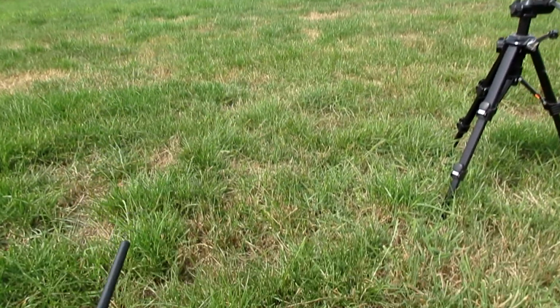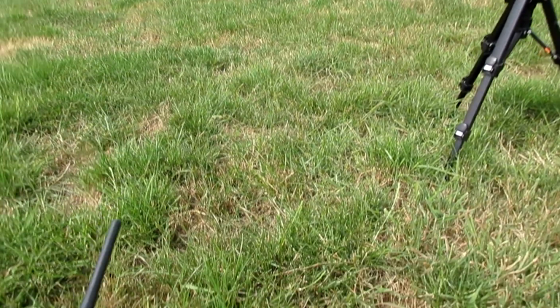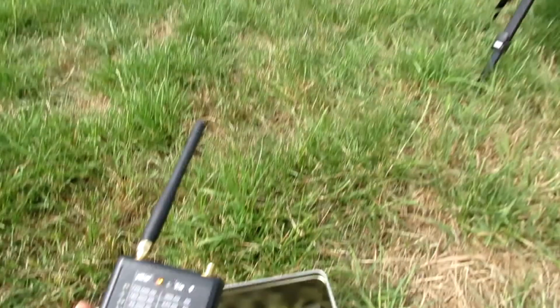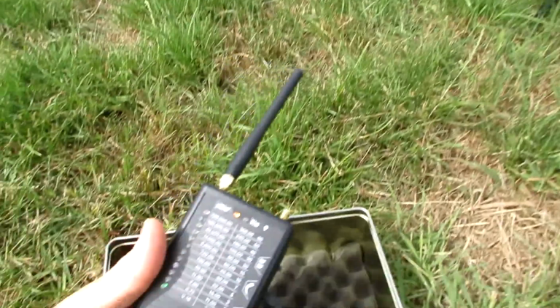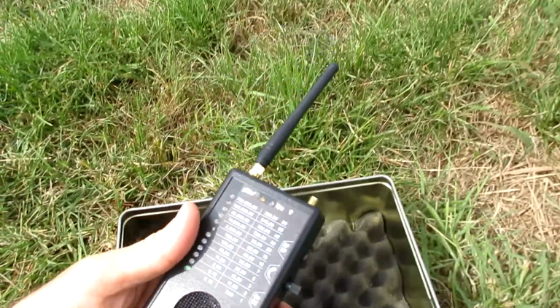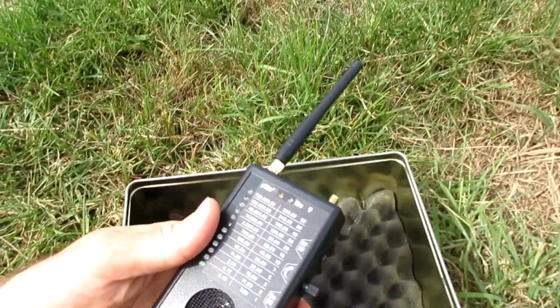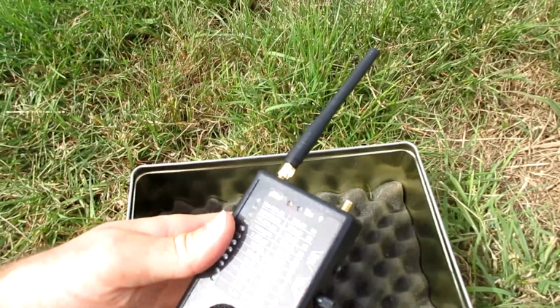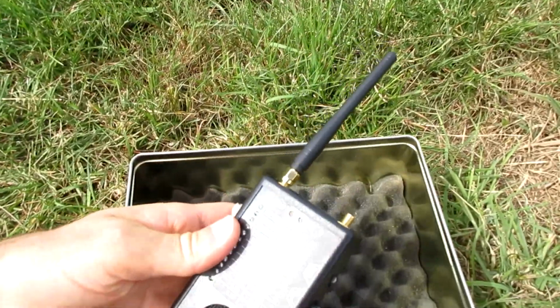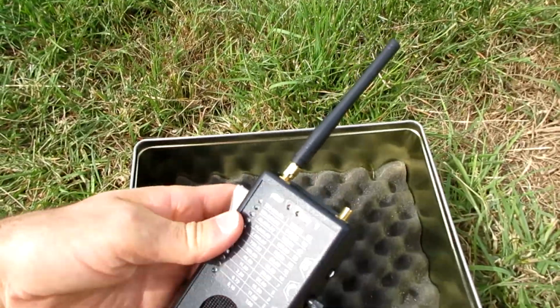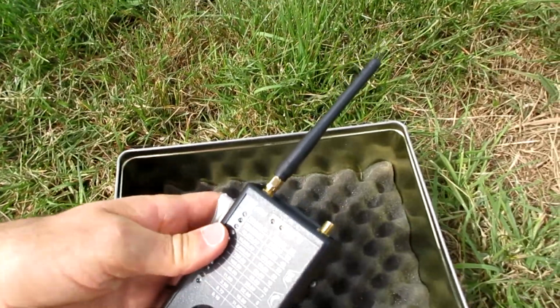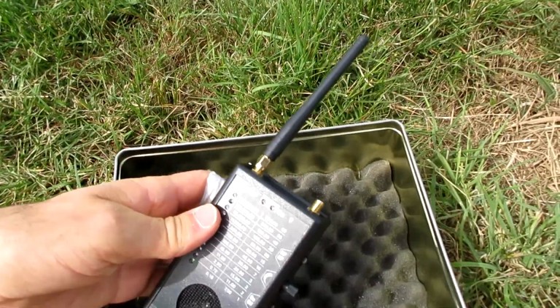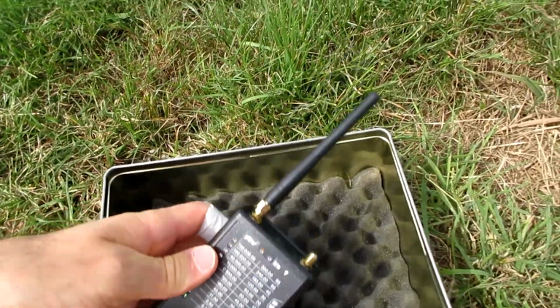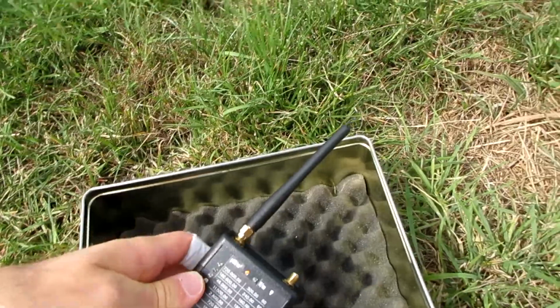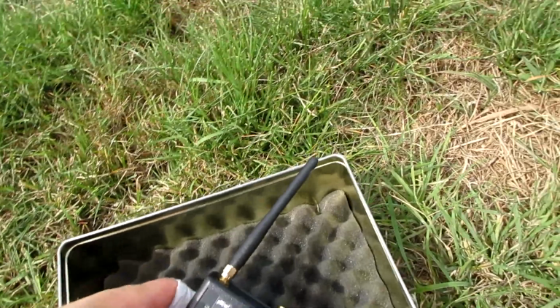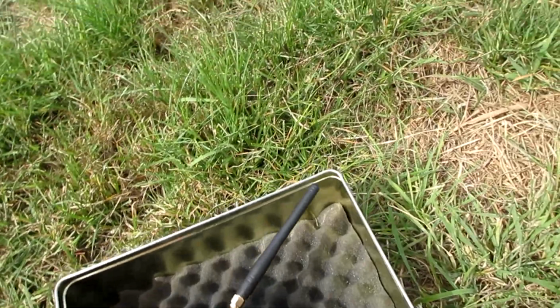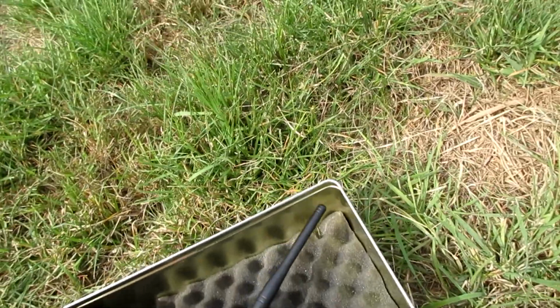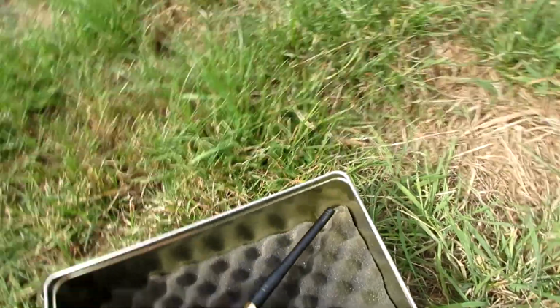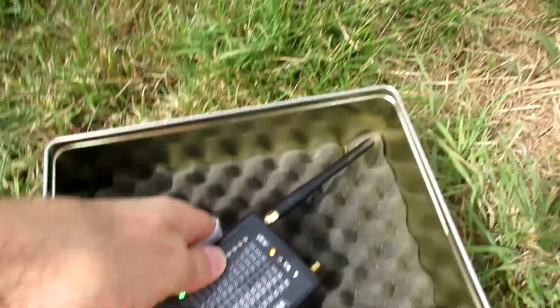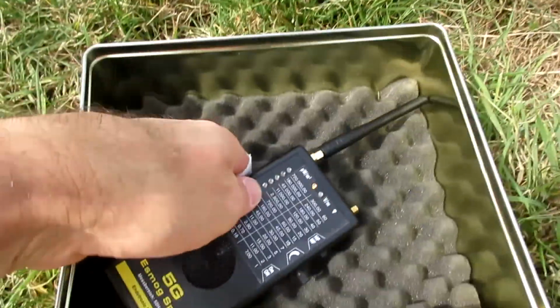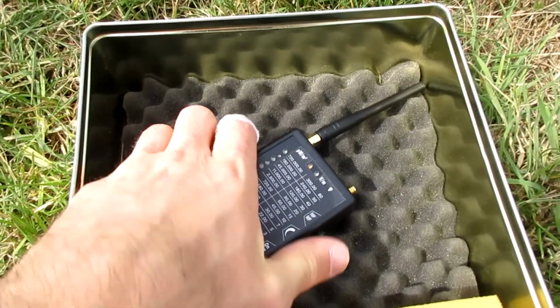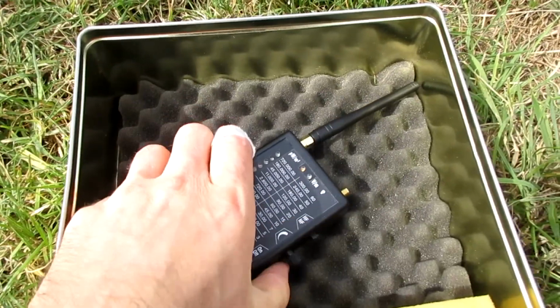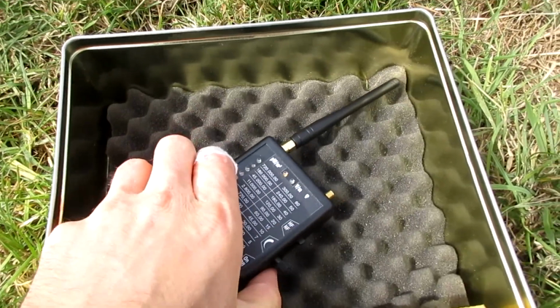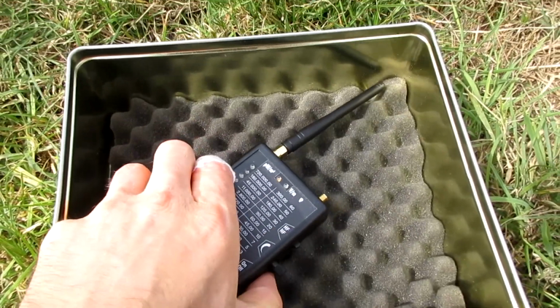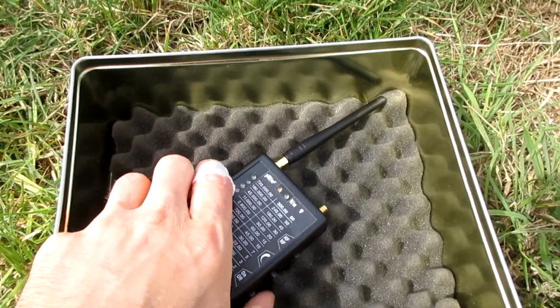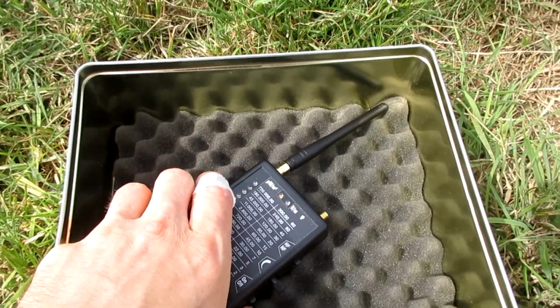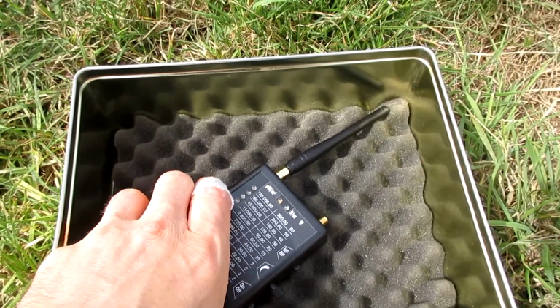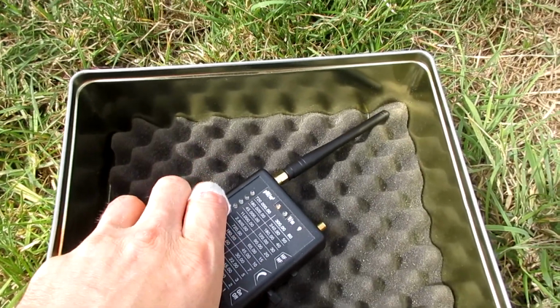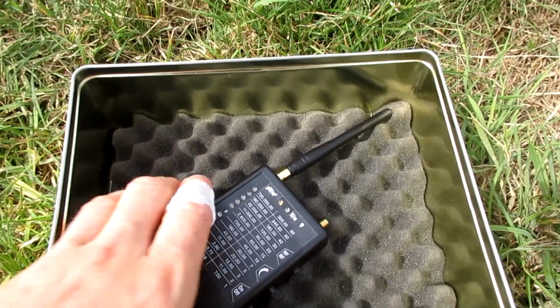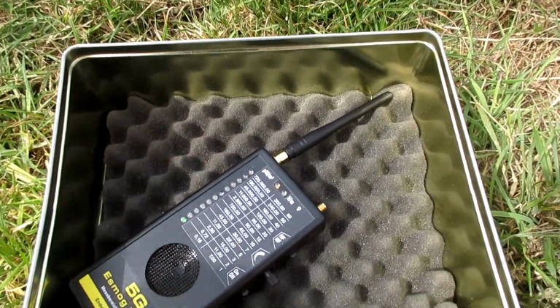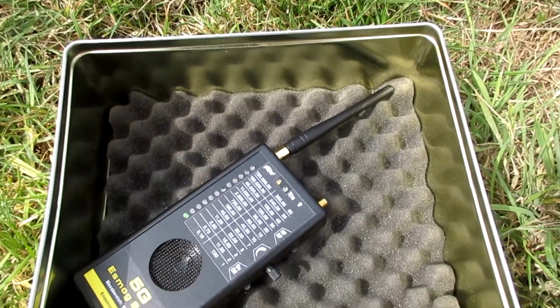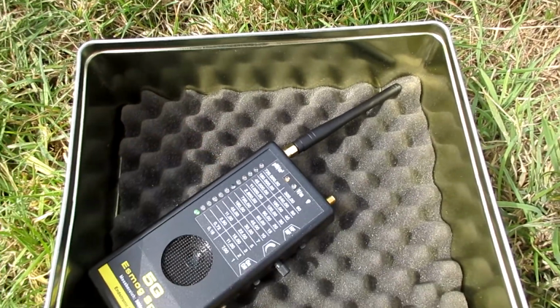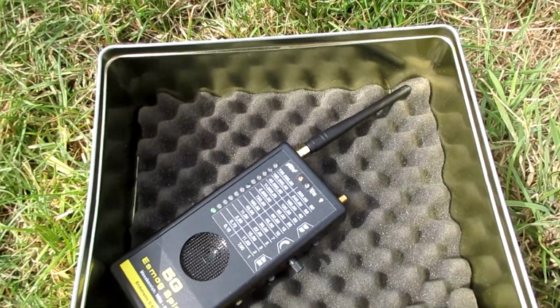Now Faraday box tests. Let's see how low the devices will go.